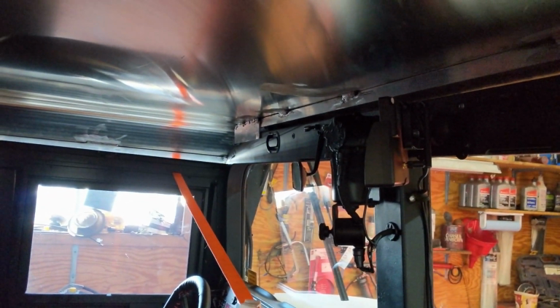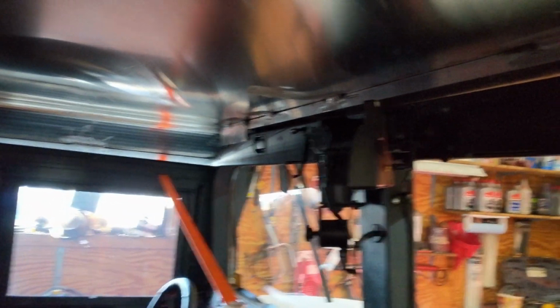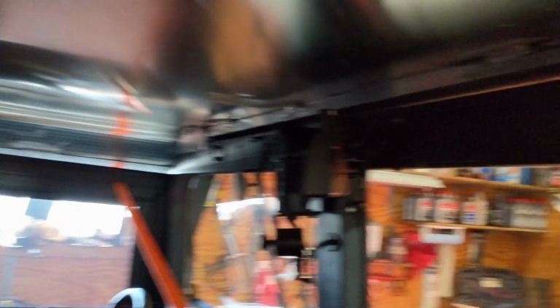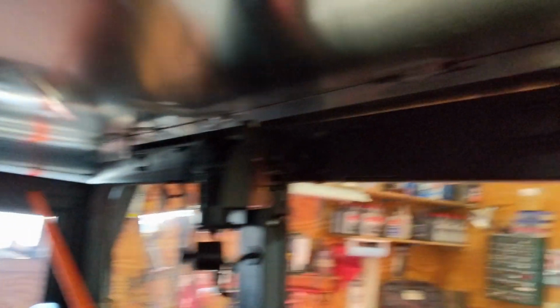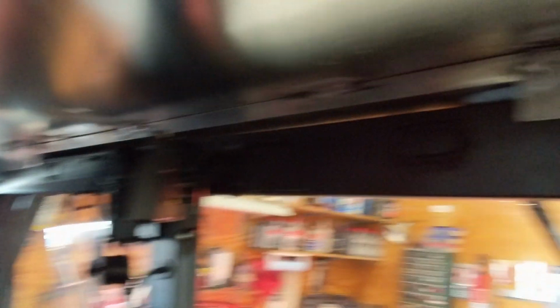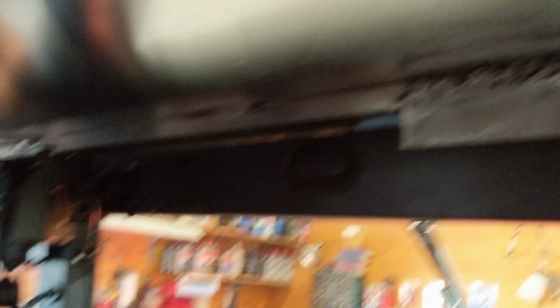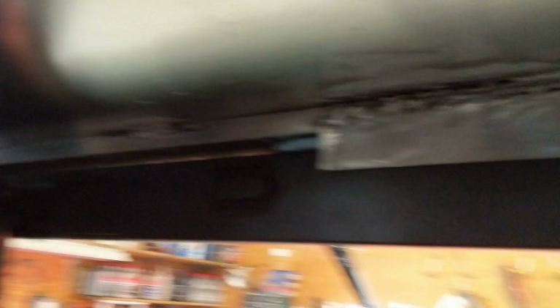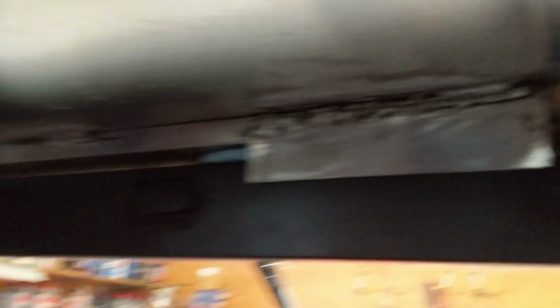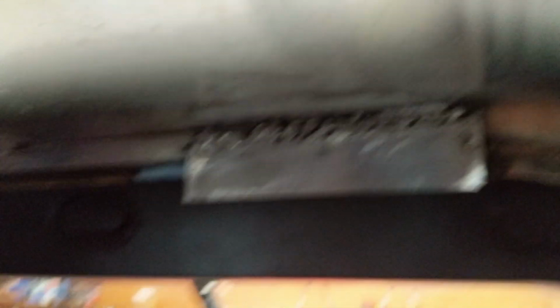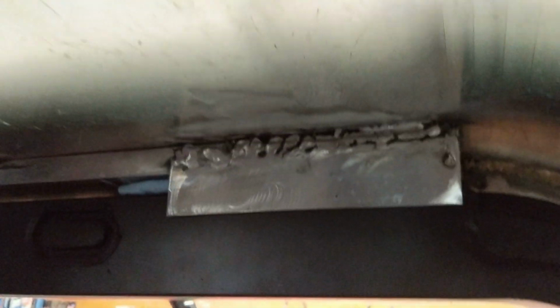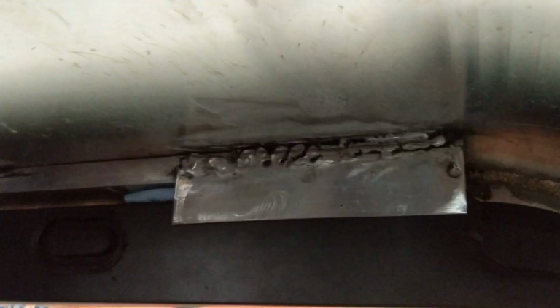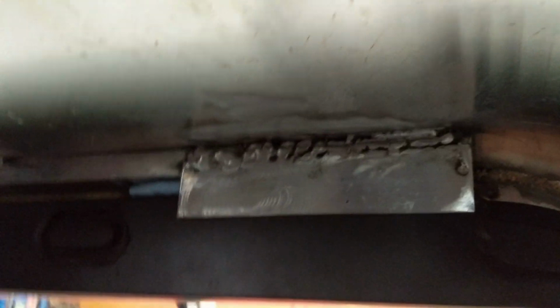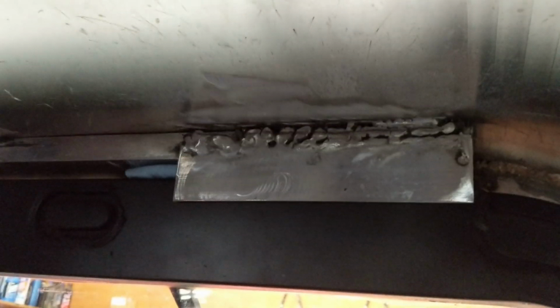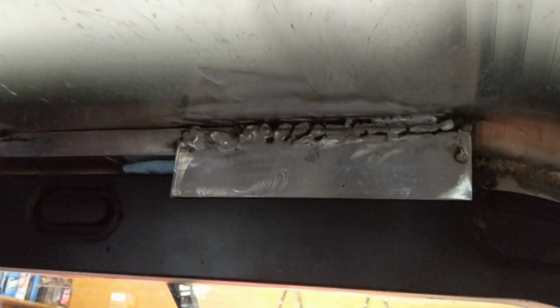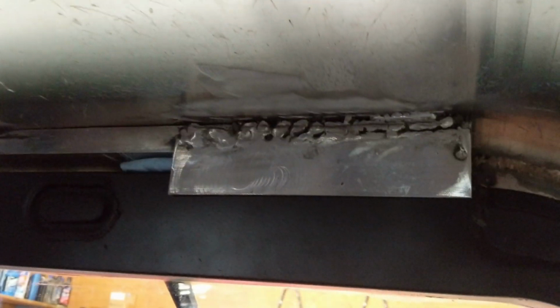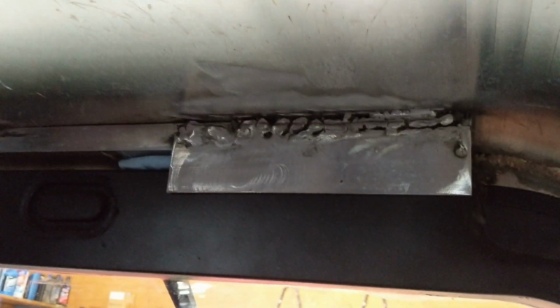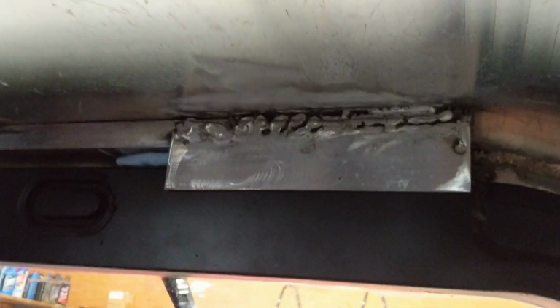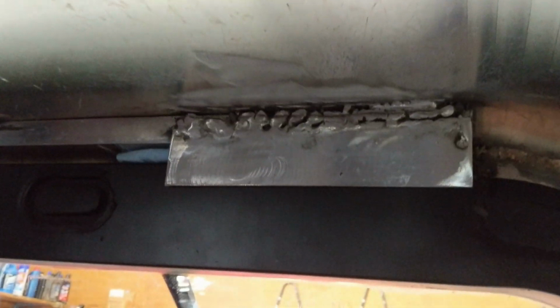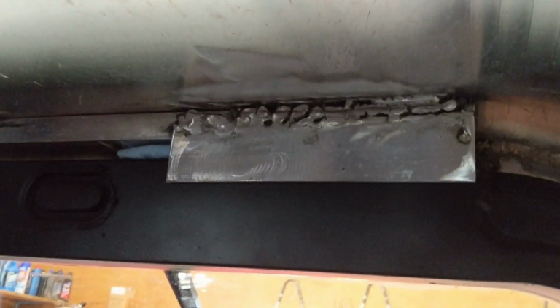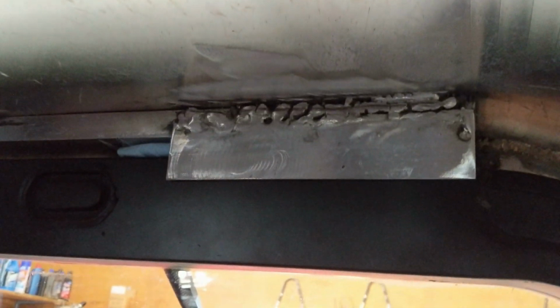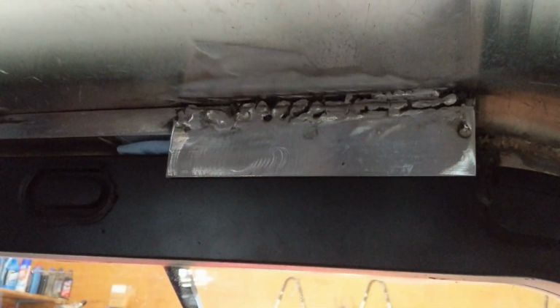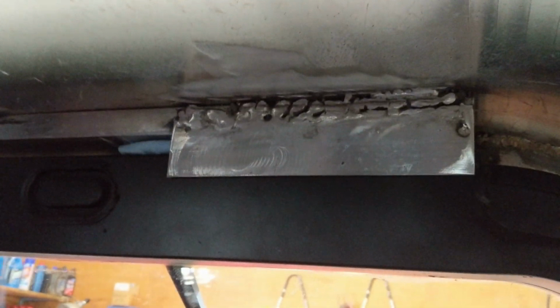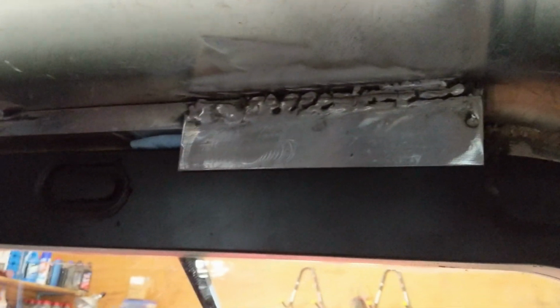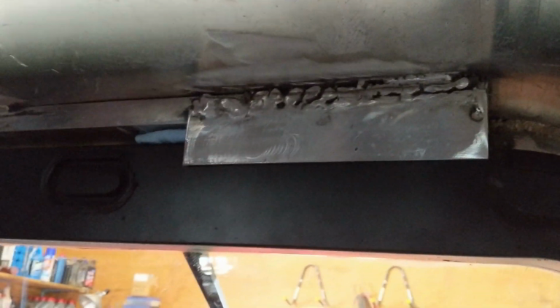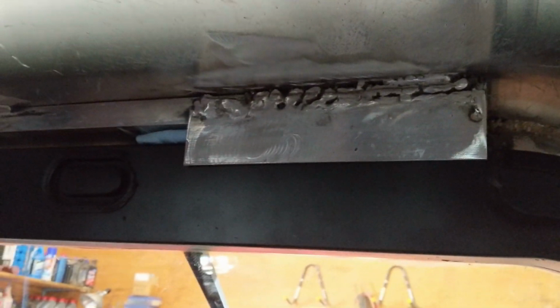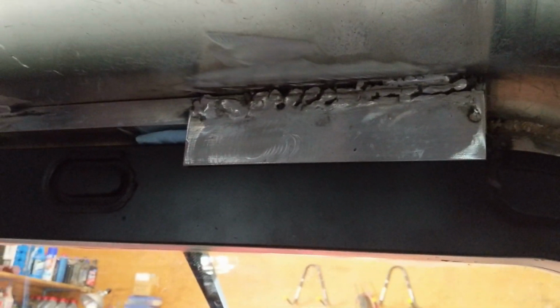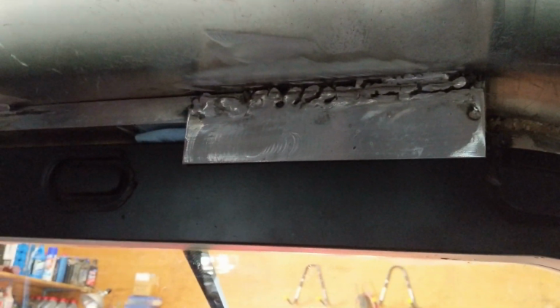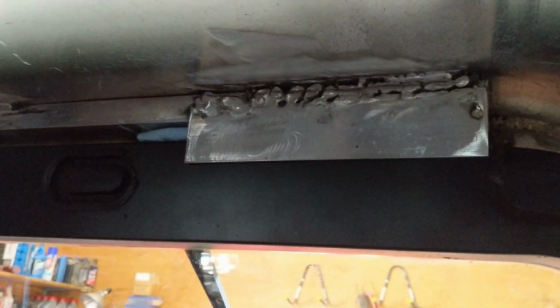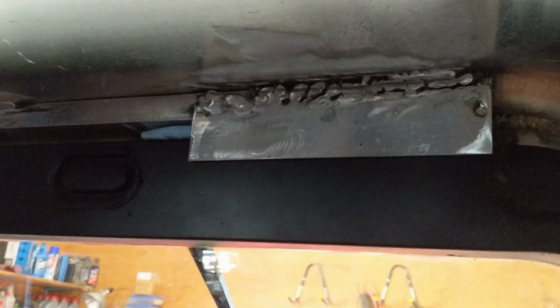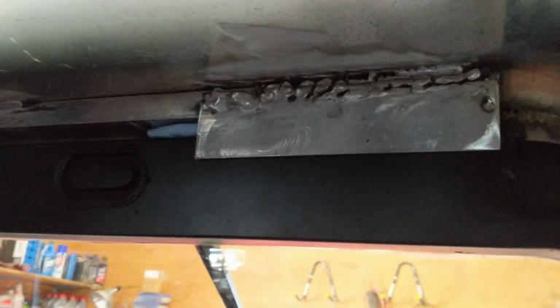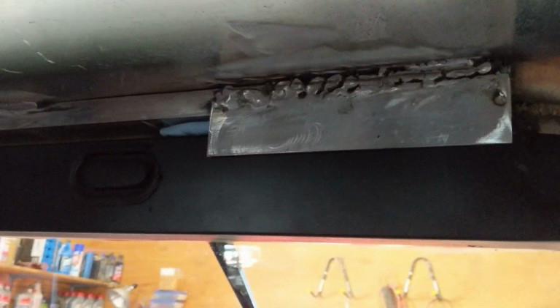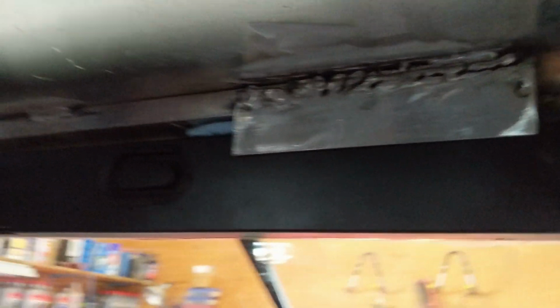Now of course the welds are really ugly and we're going to polish that up and finish it nice so that it has a nice look when it's done.